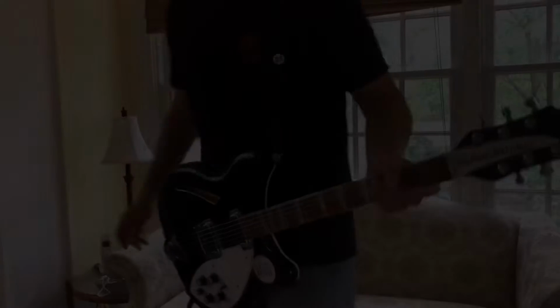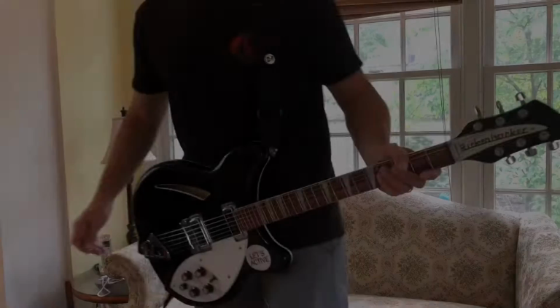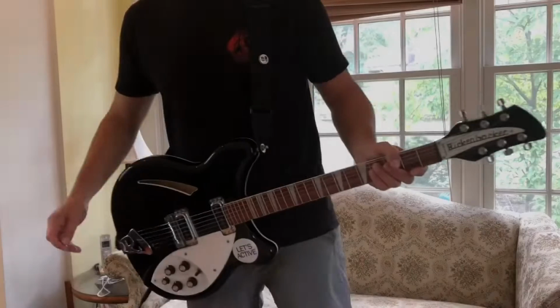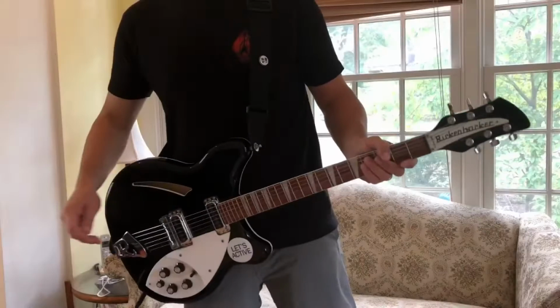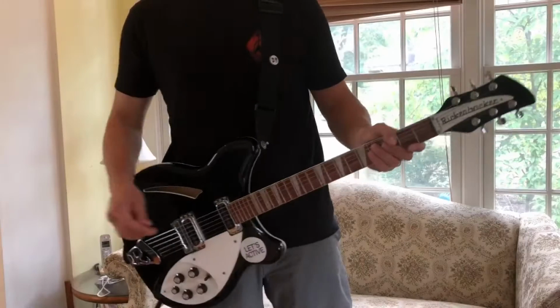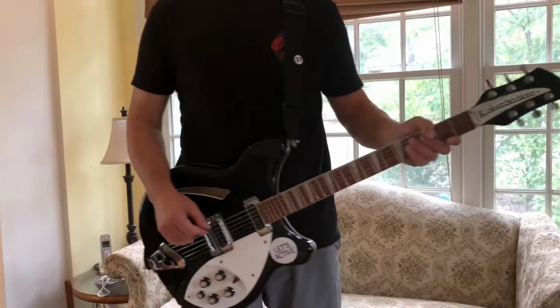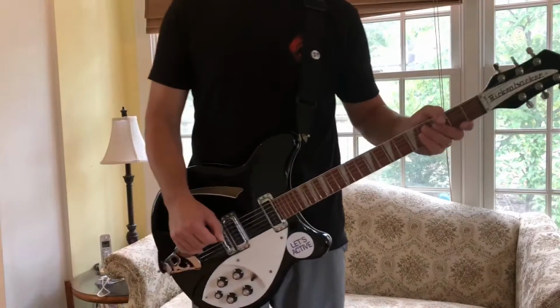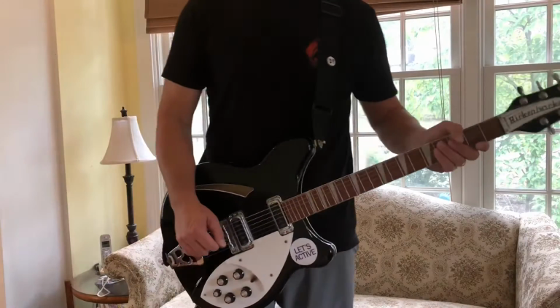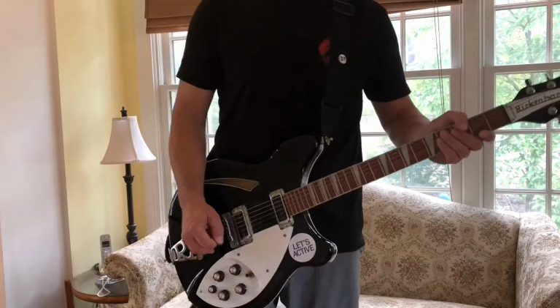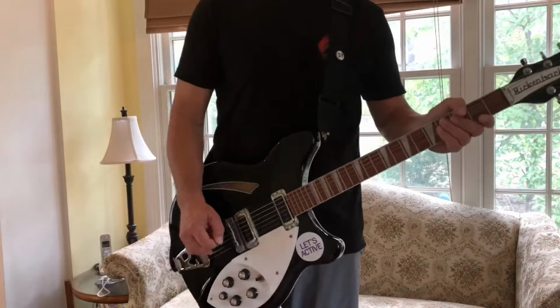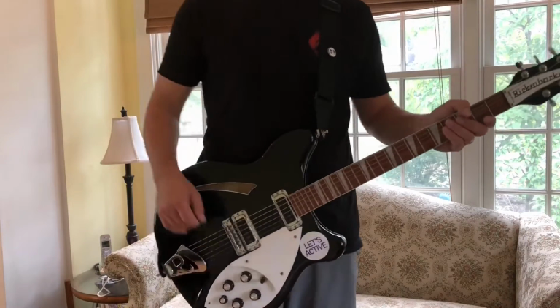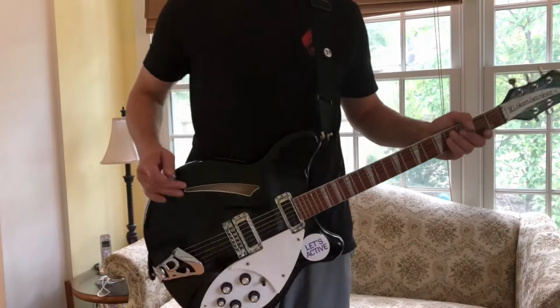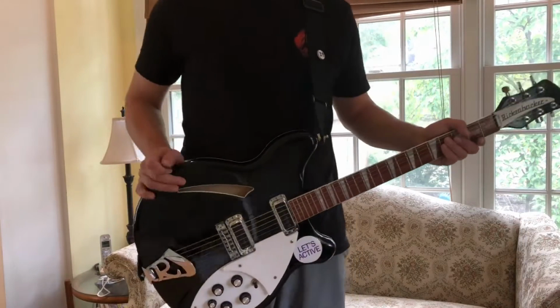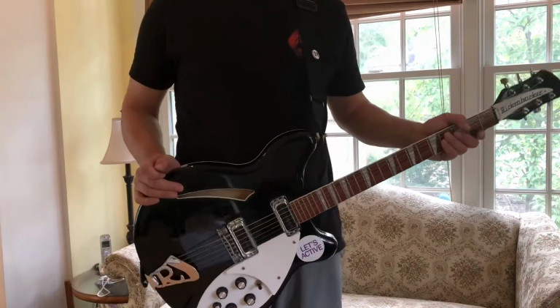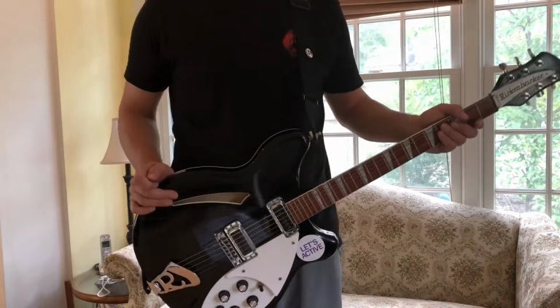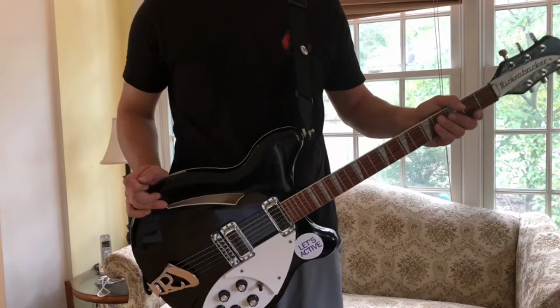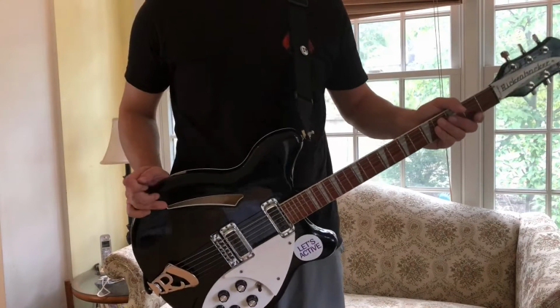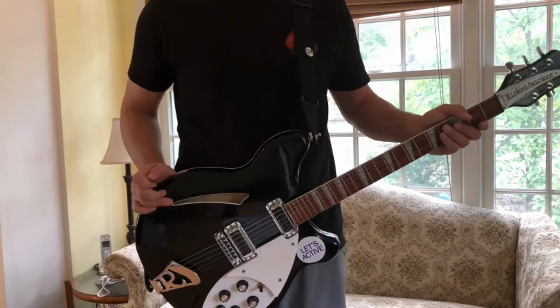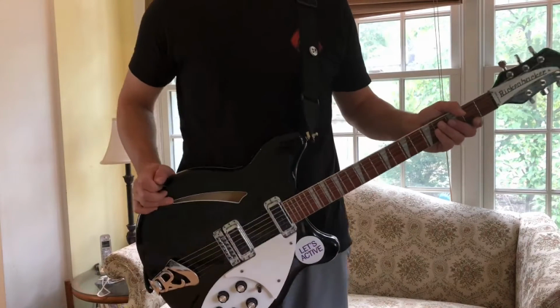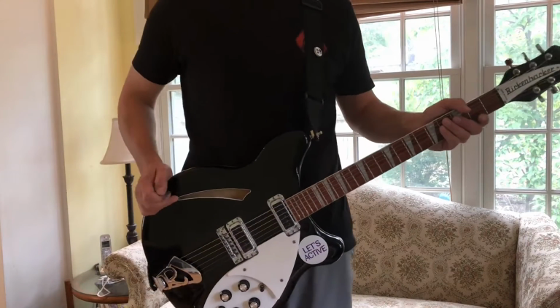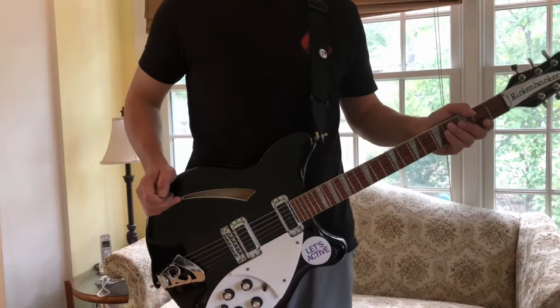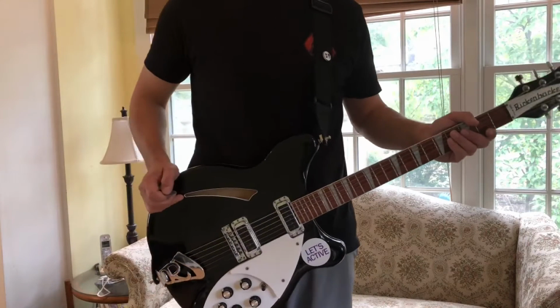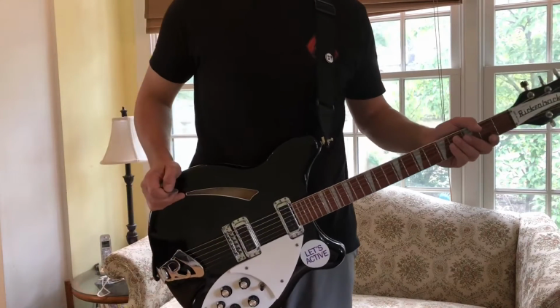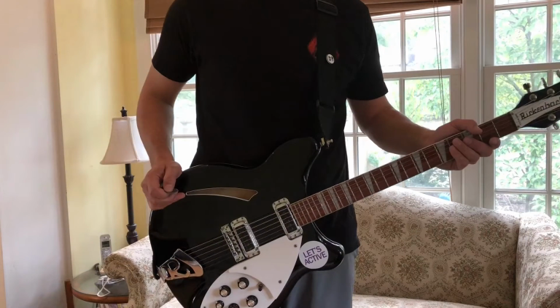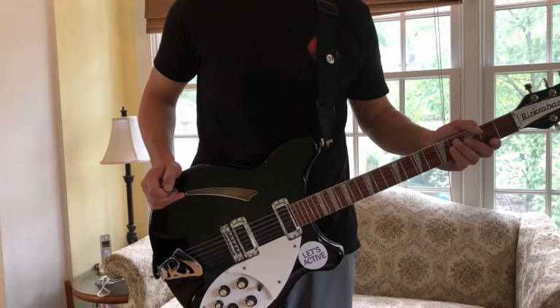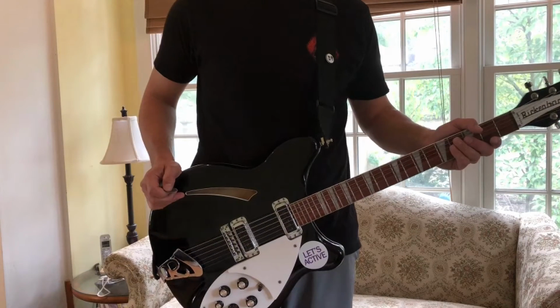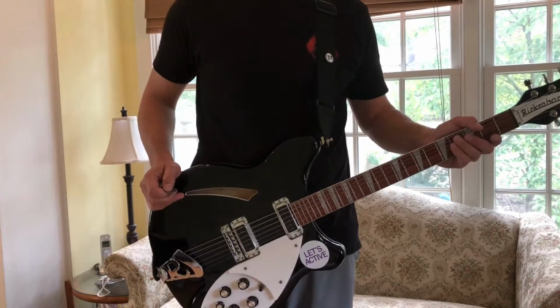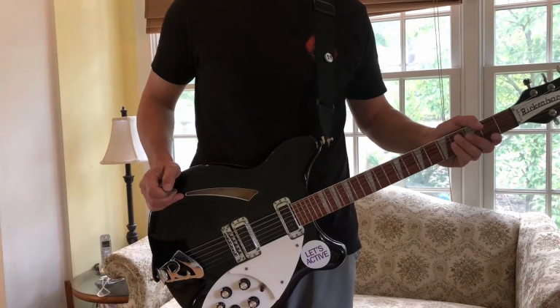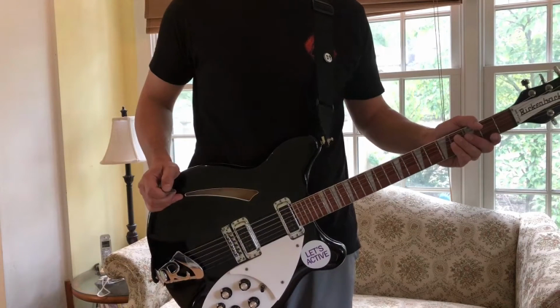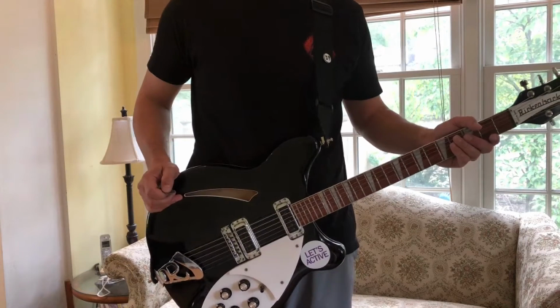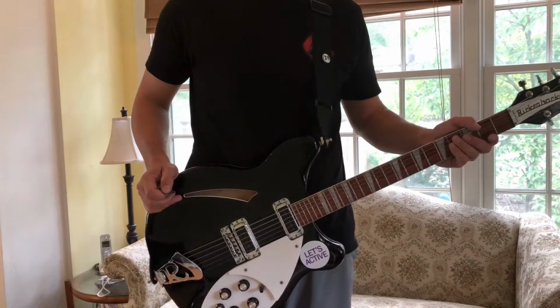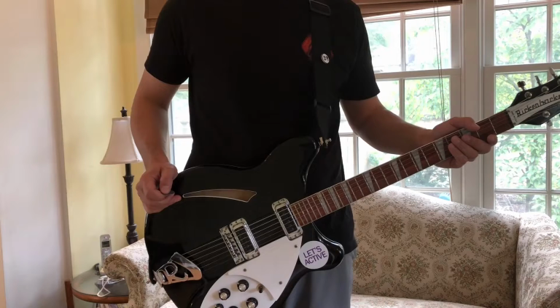Hey, welcome back. I'm going to play another song real quick here for you and take you through it.